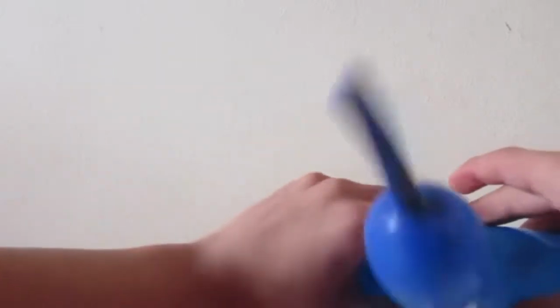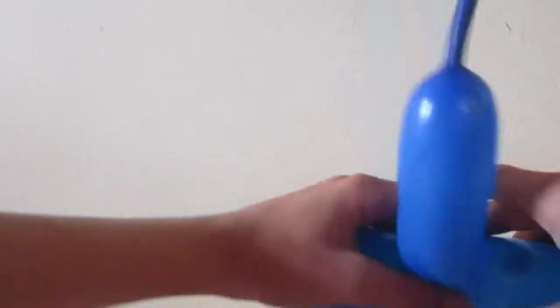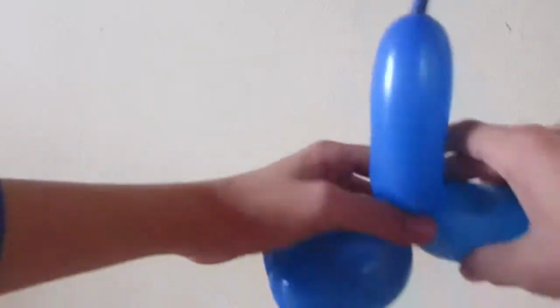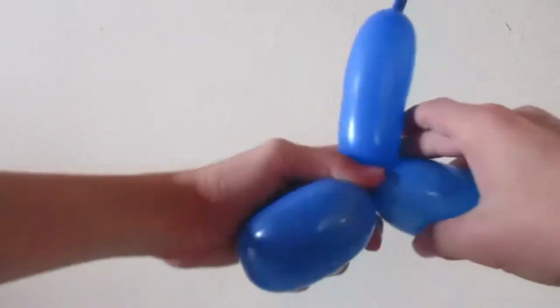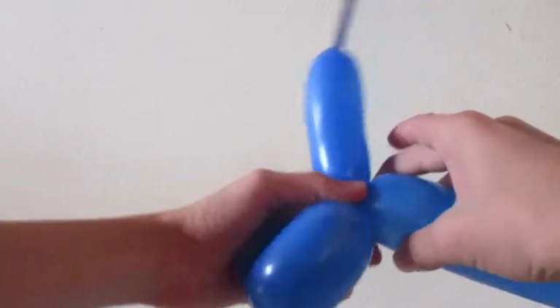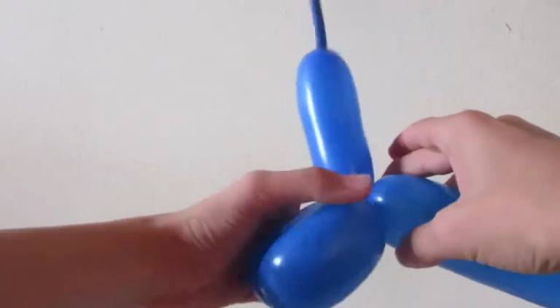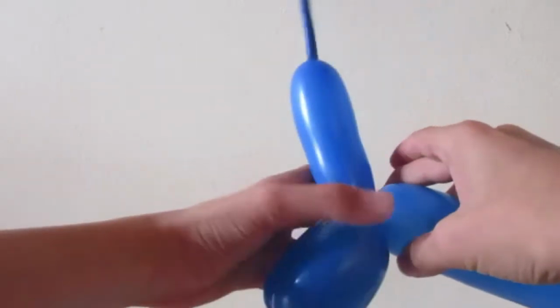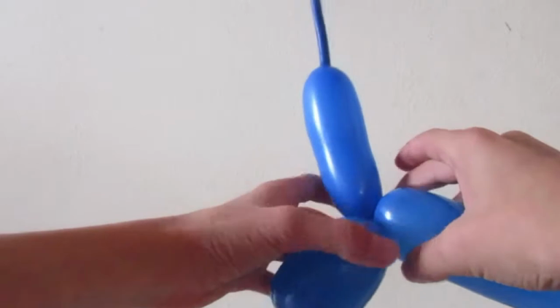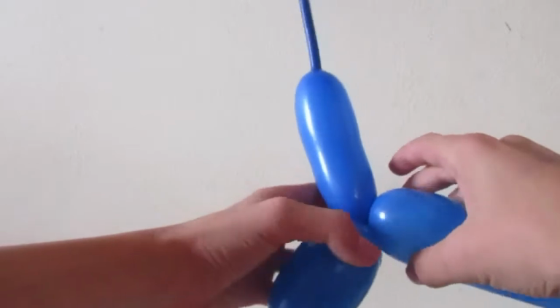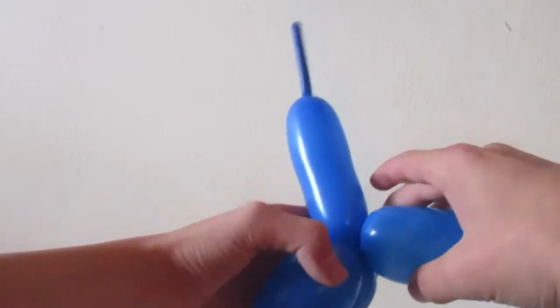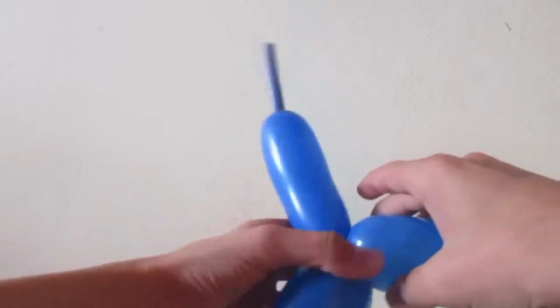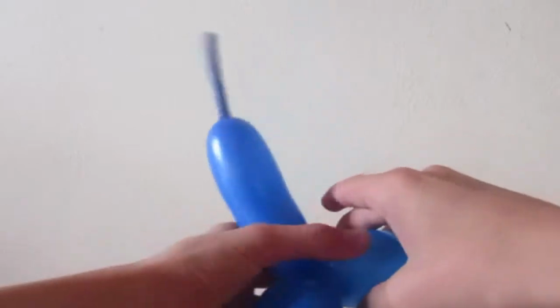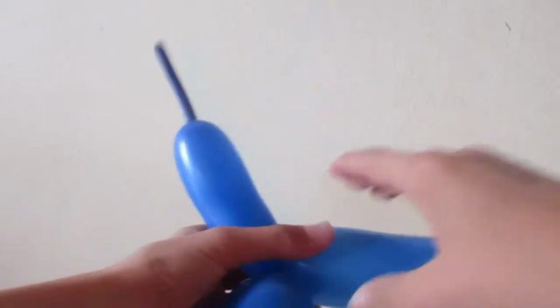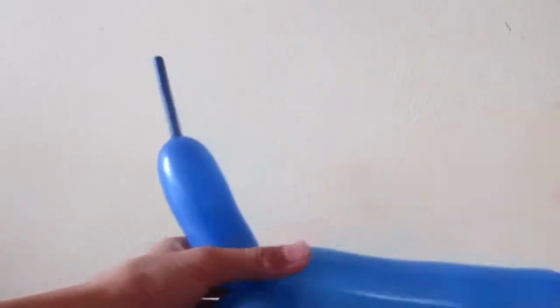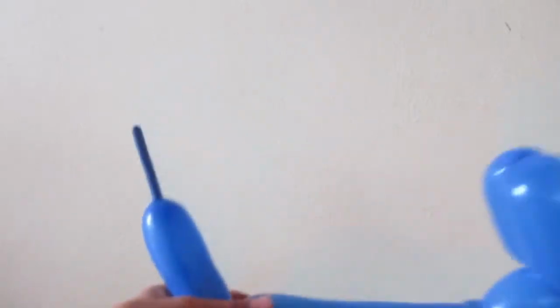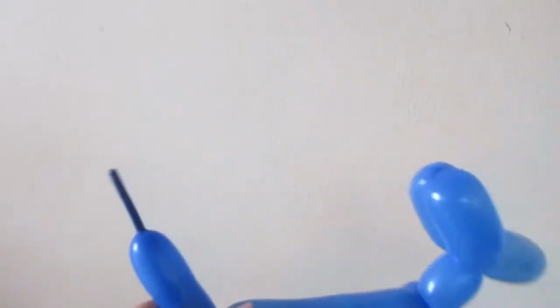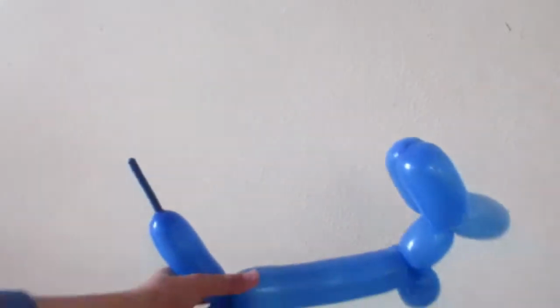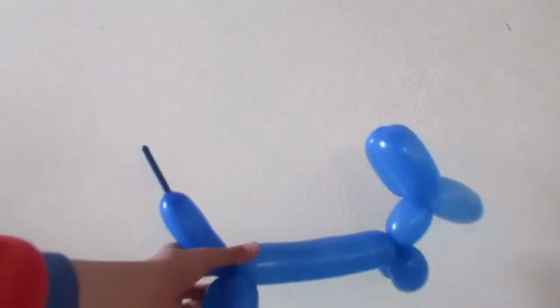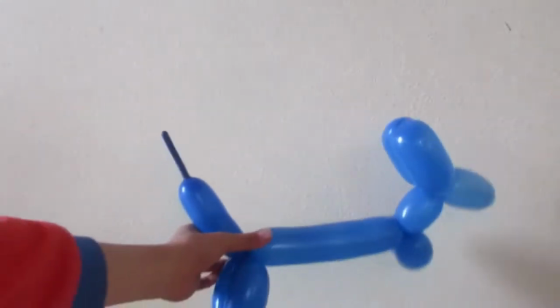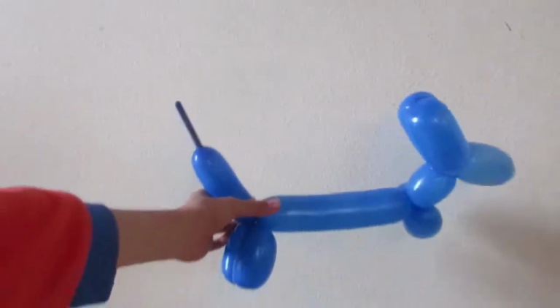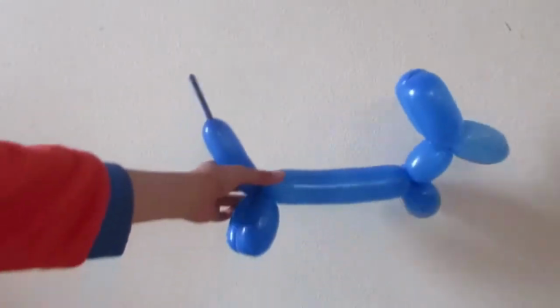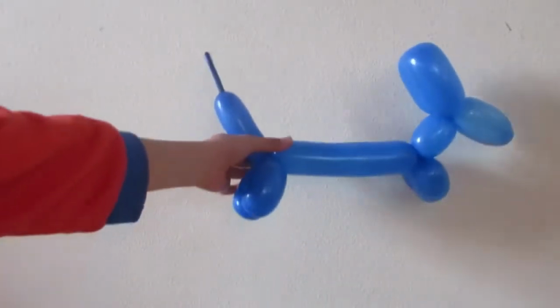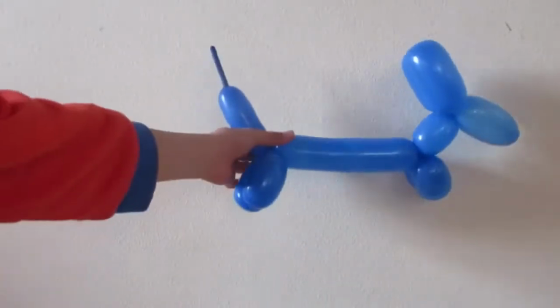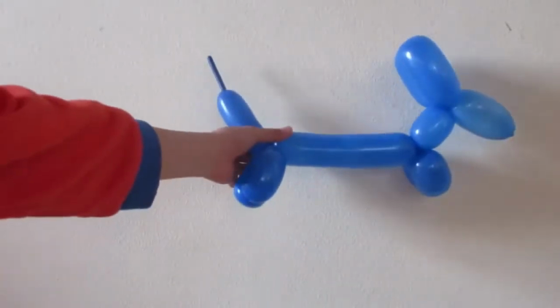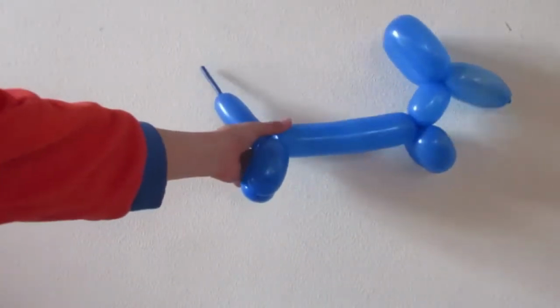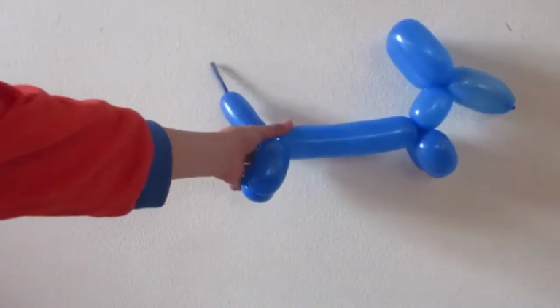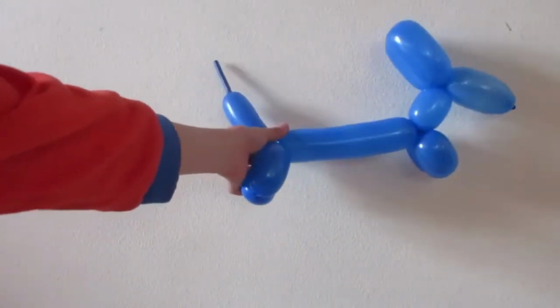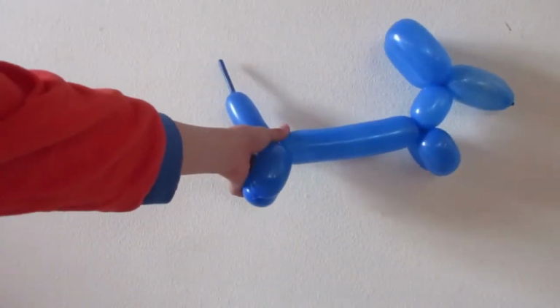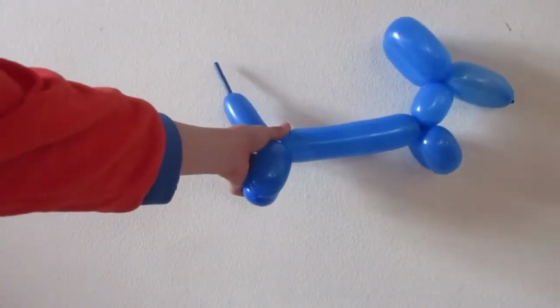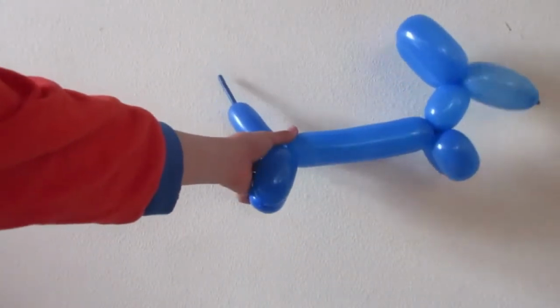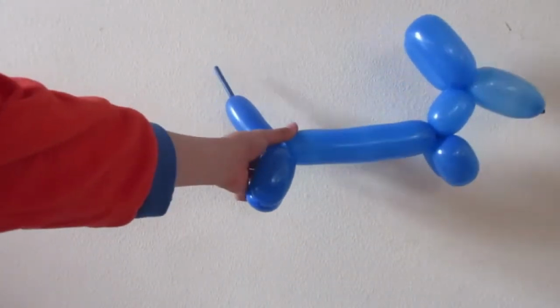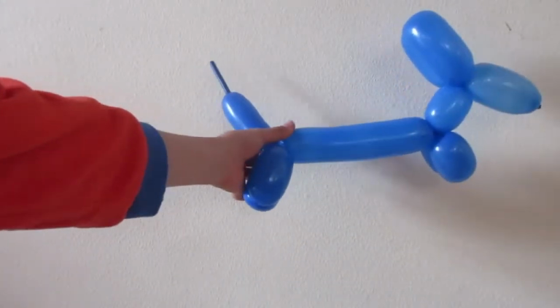Then make sure that the tail is going upwards and you have your balloon dog. Bye, see you next week!